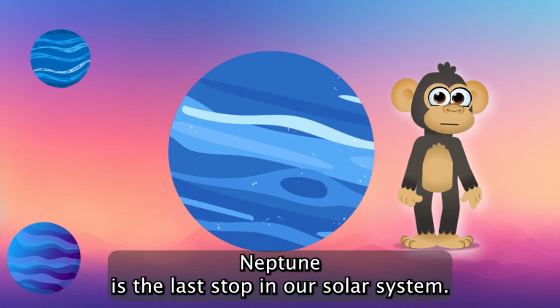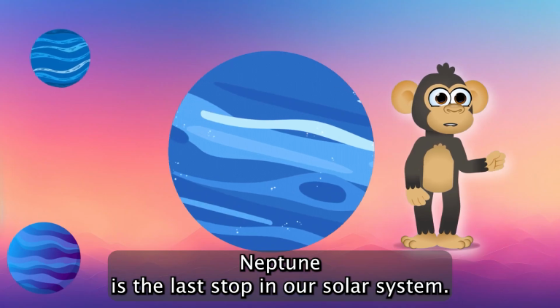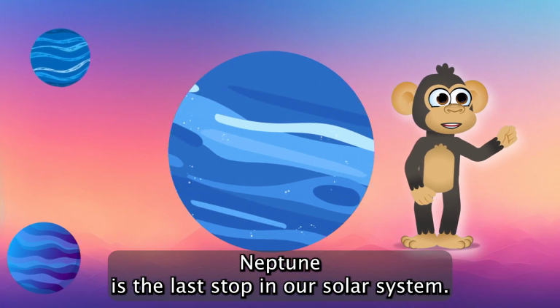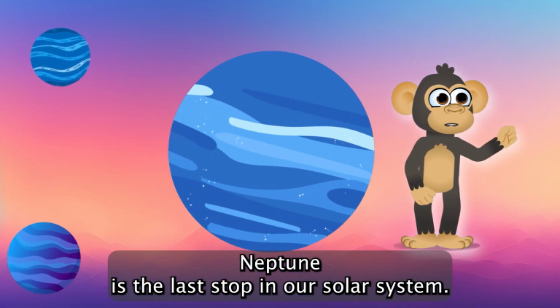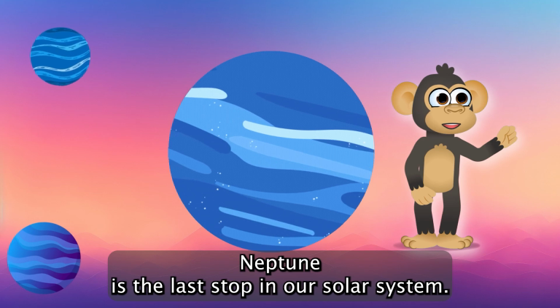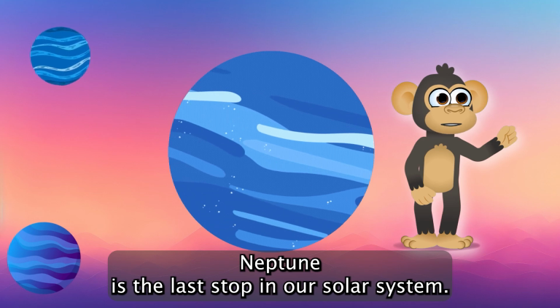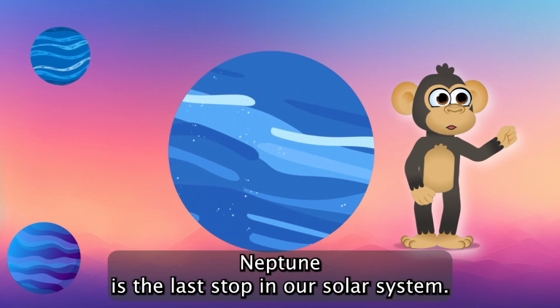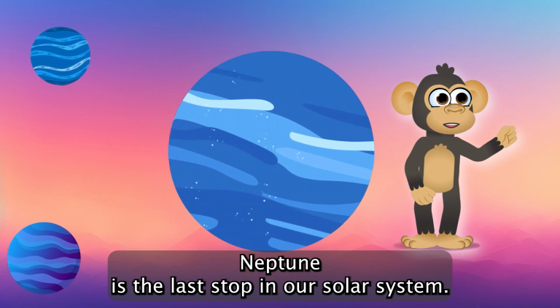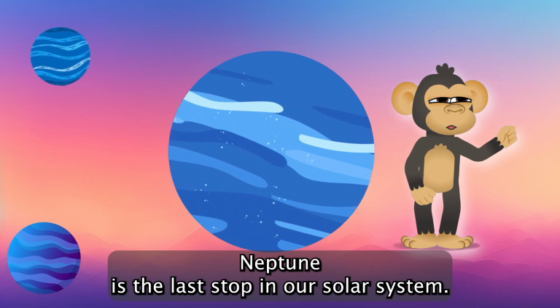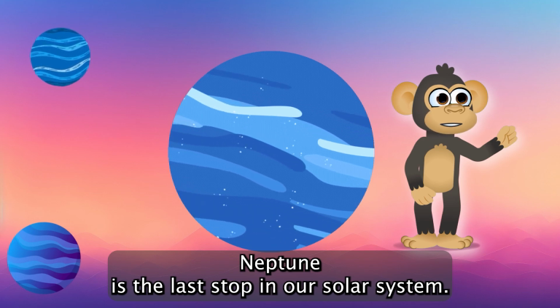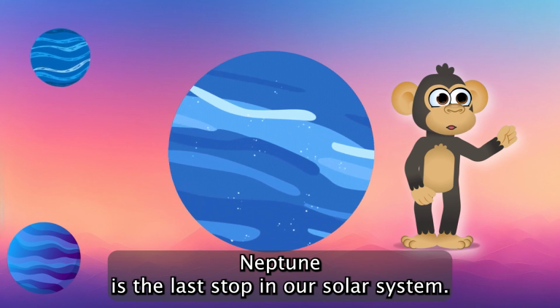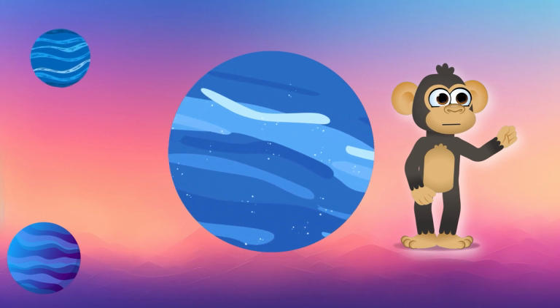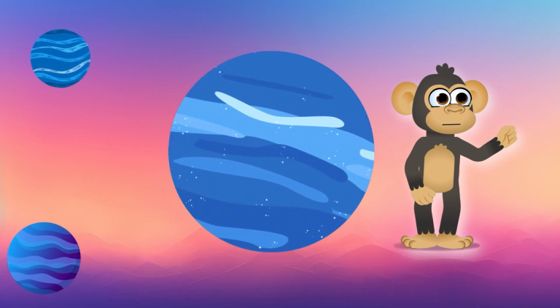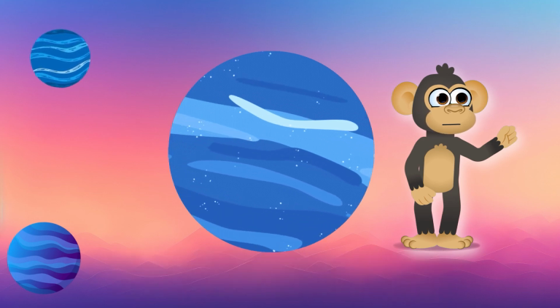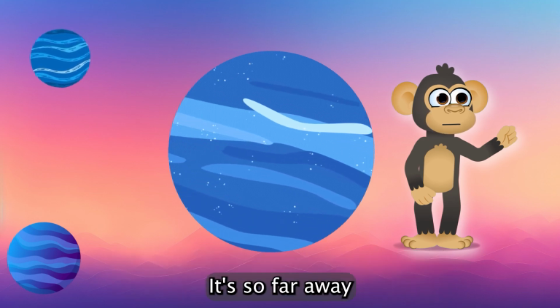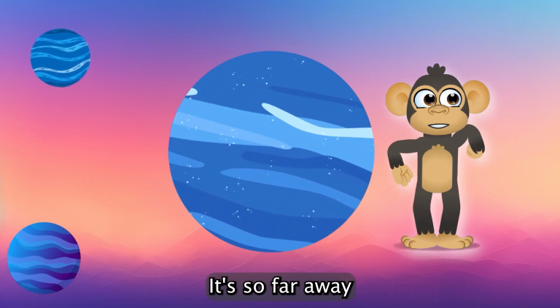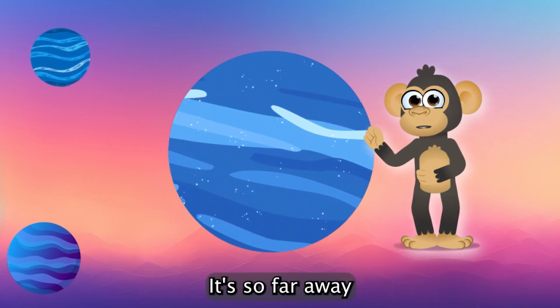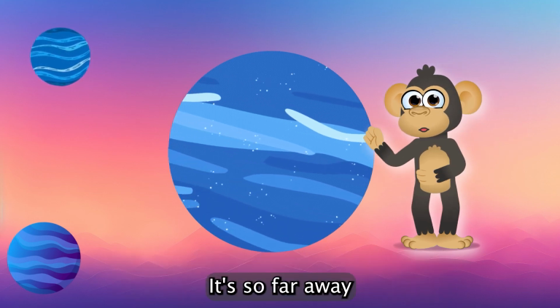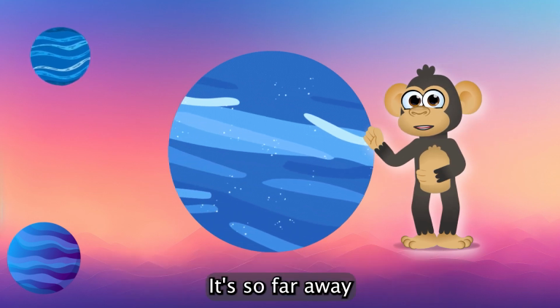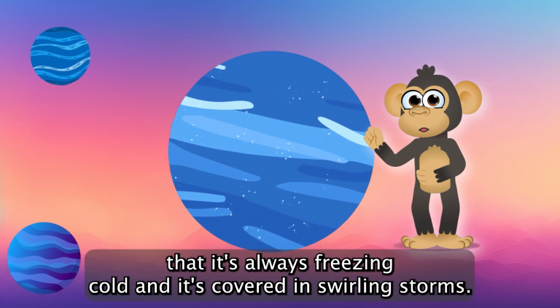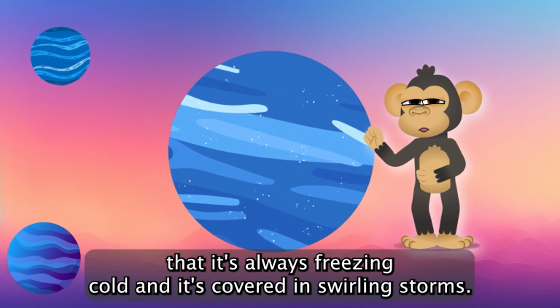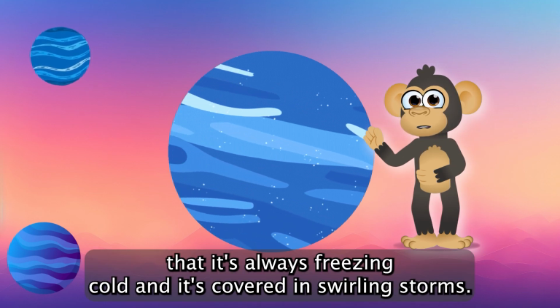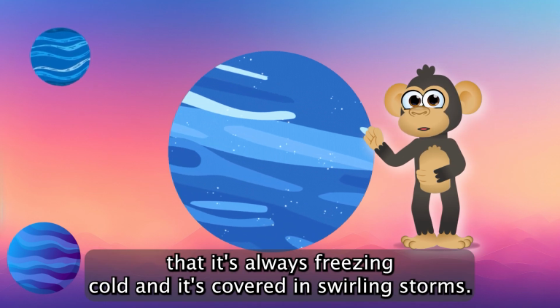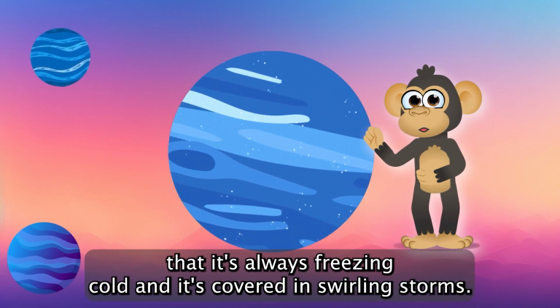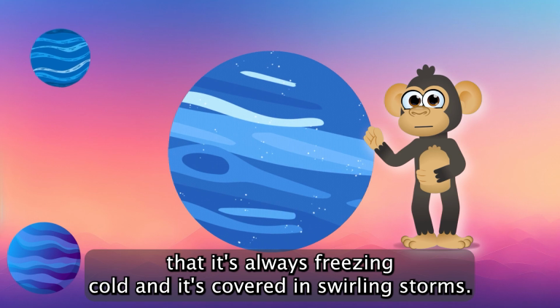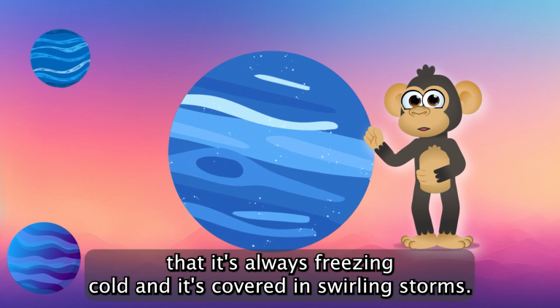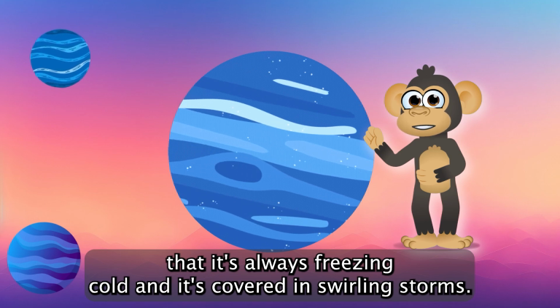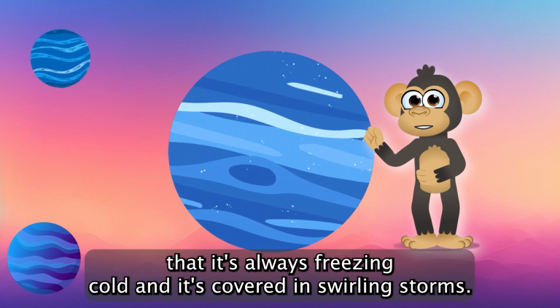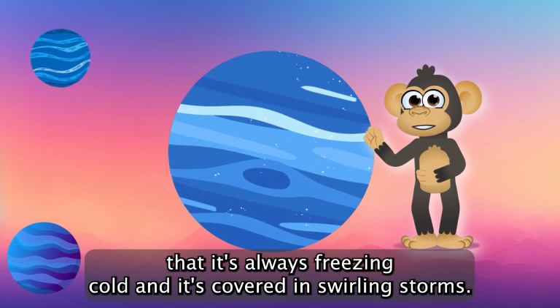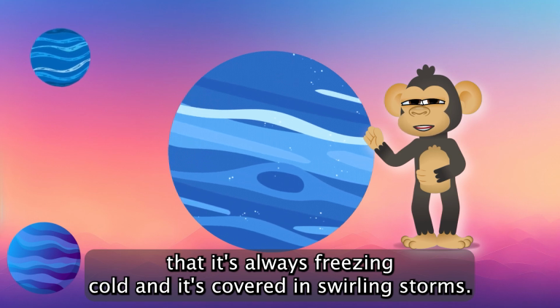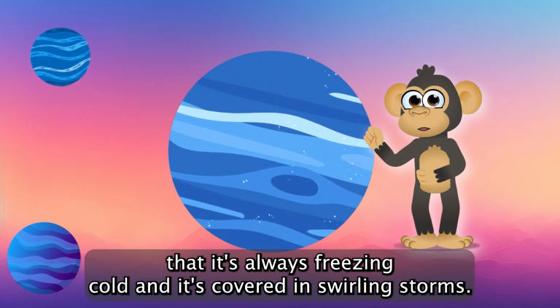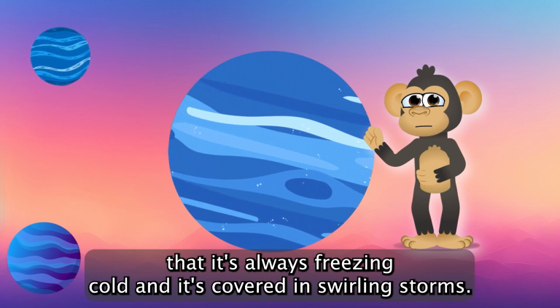Neptune is the last stop in our solar system. It's so far away that it's always freezing cold, and it's covered in swirling storms.